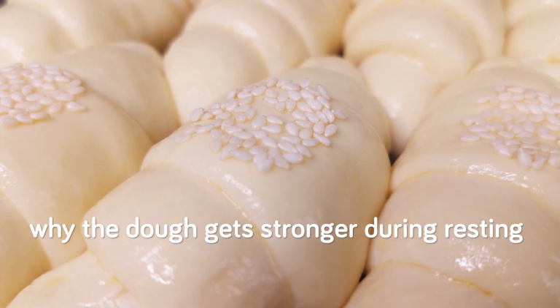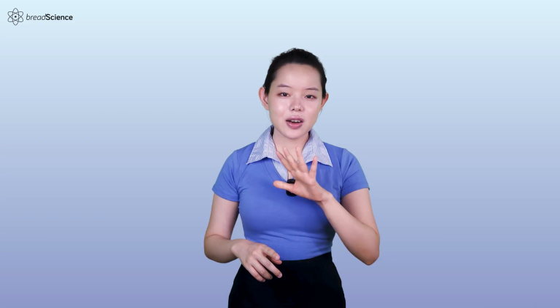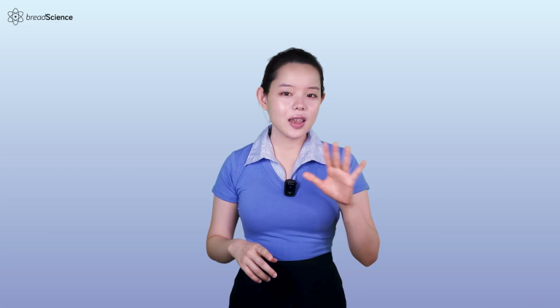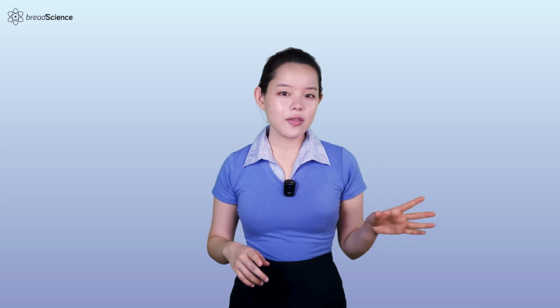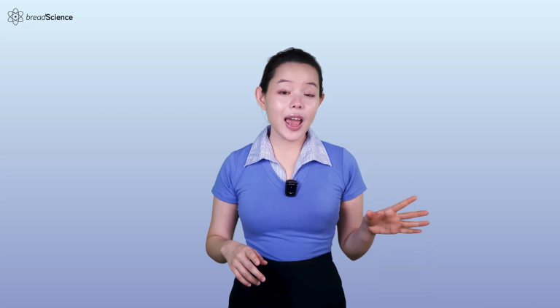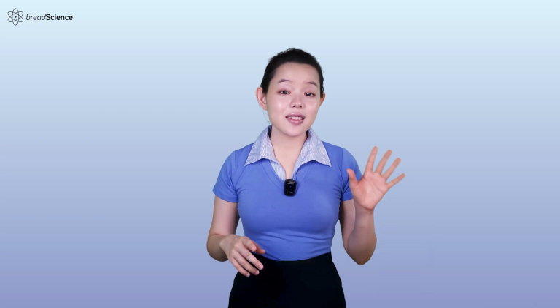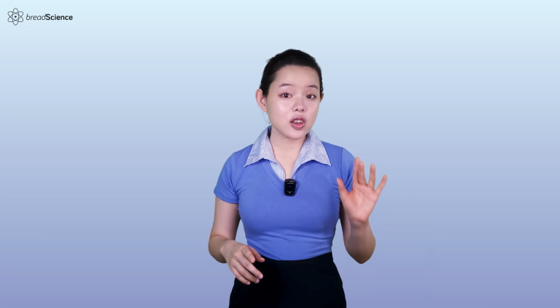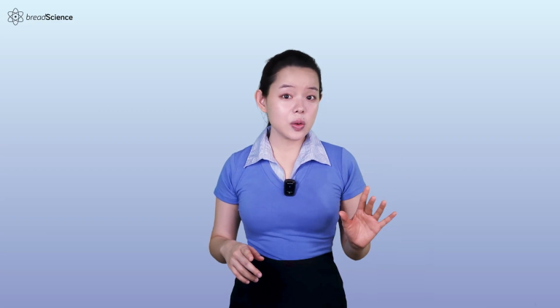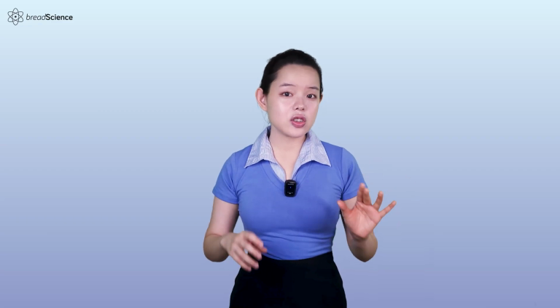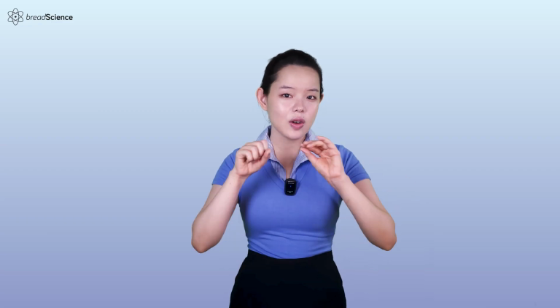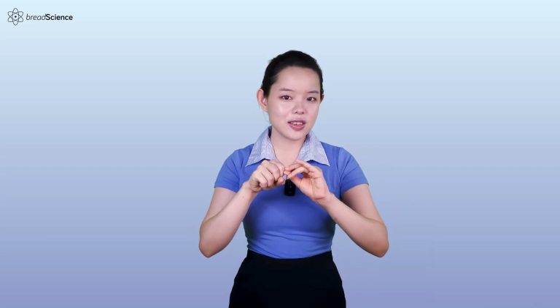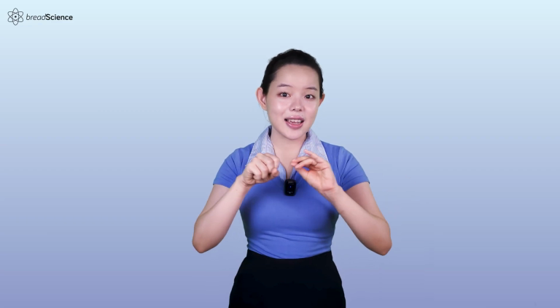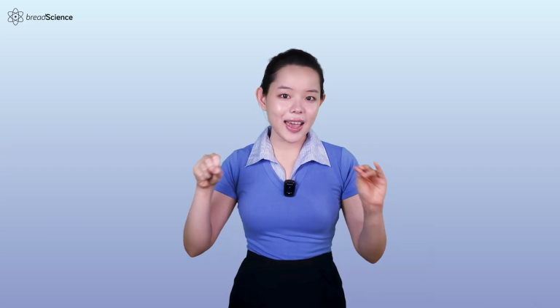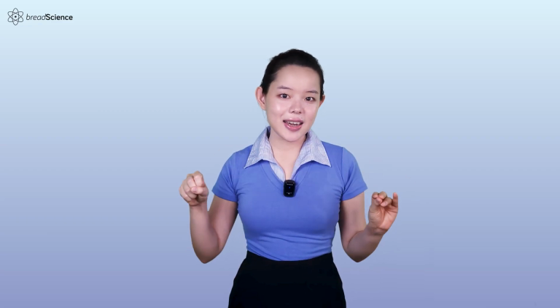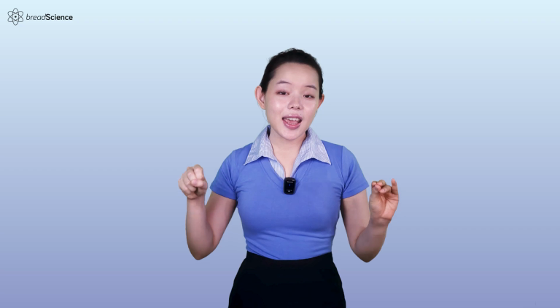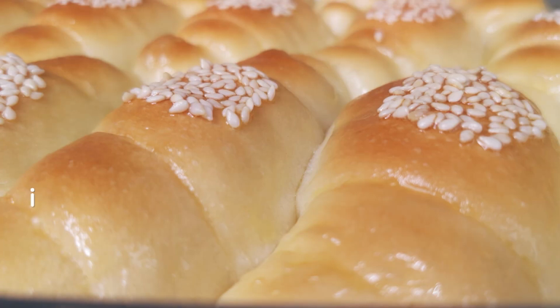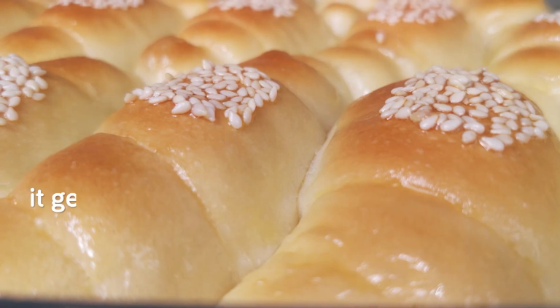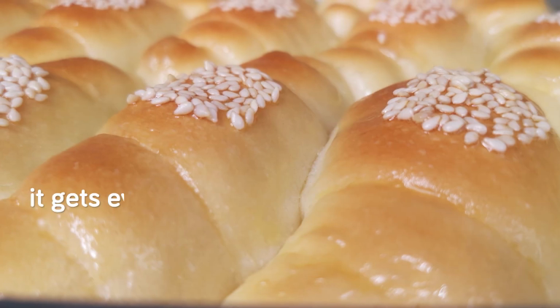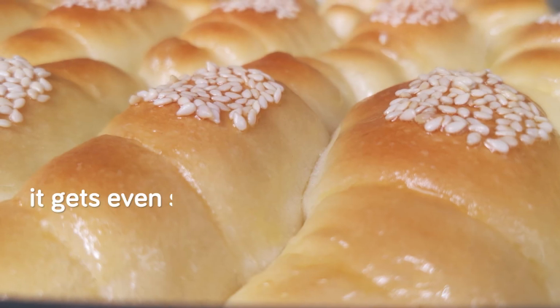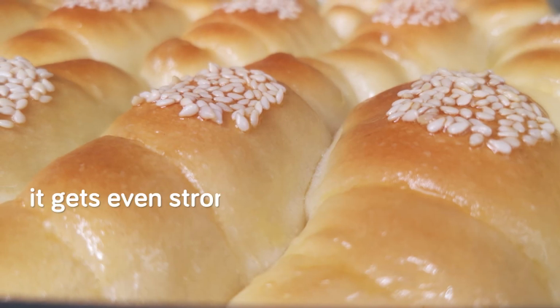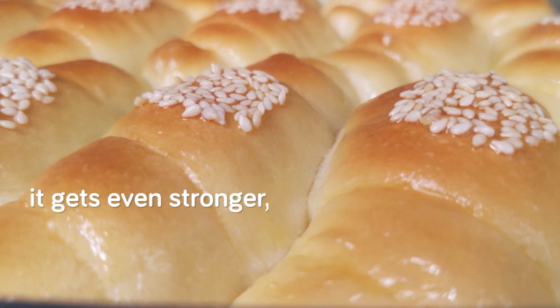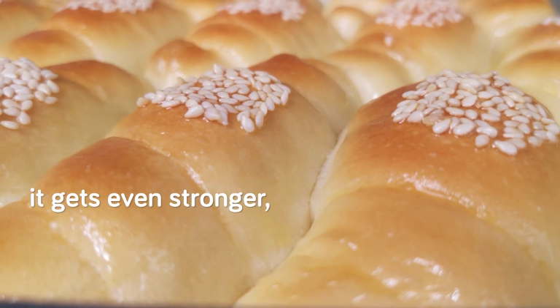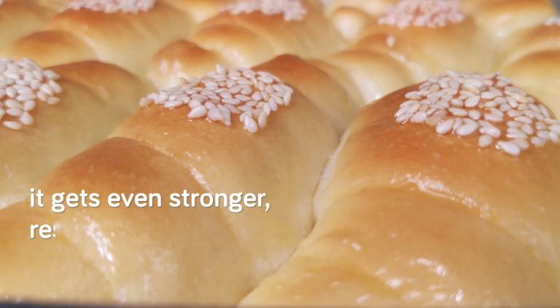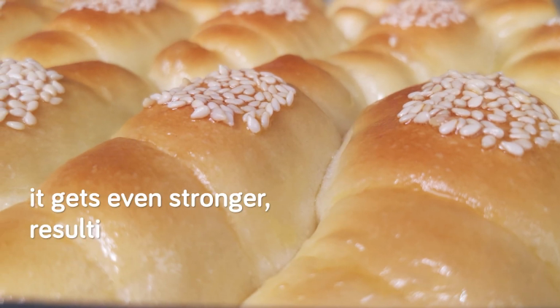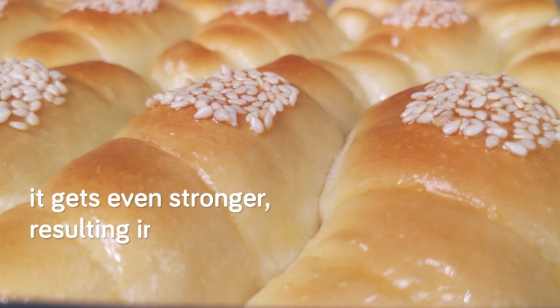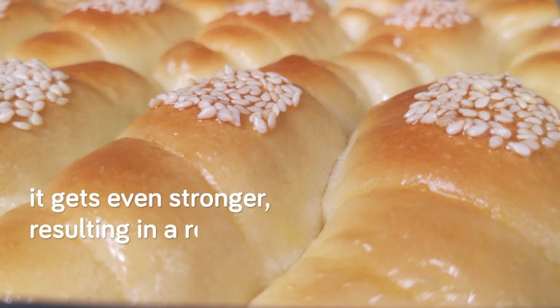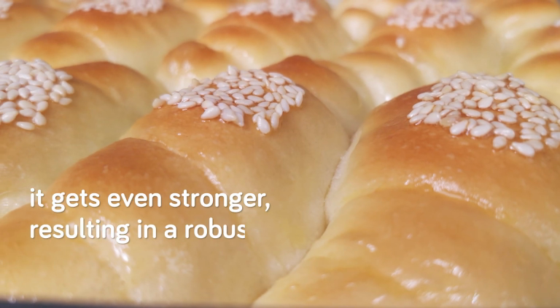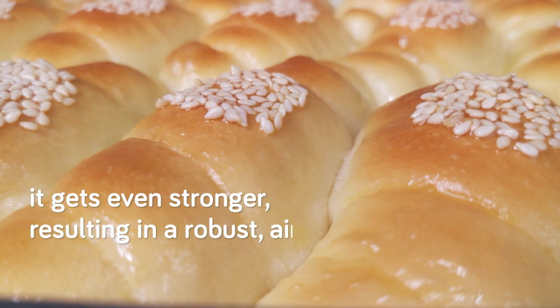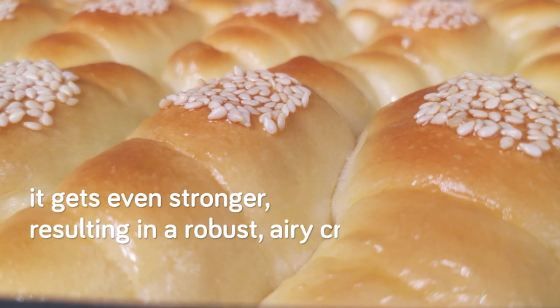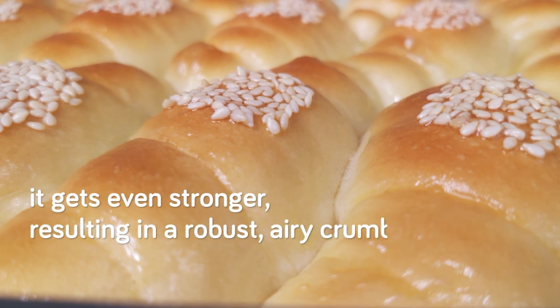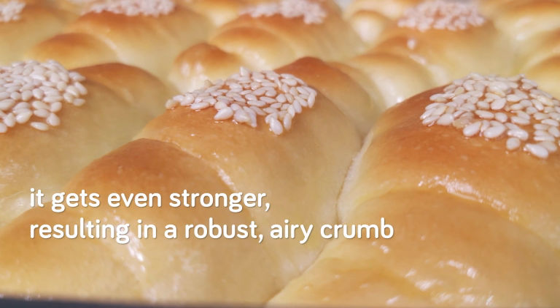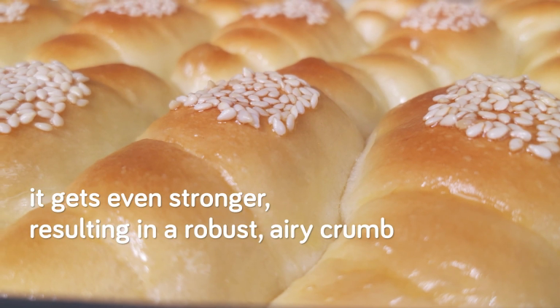Later in the oven, as the gluten stretches again, it gets even stronger, resulting in a robust and airy crumb.